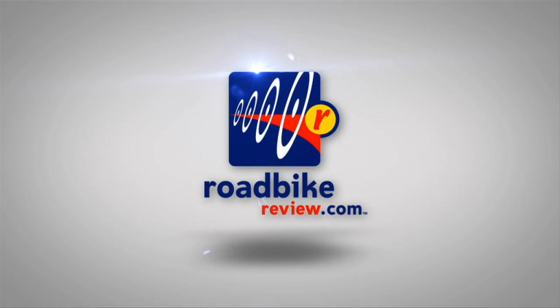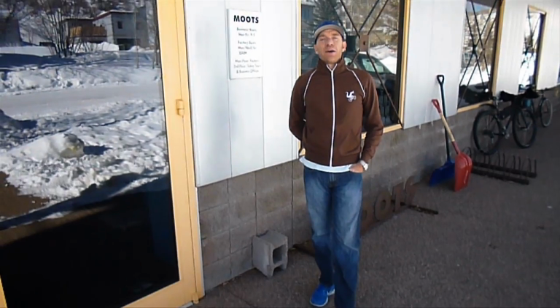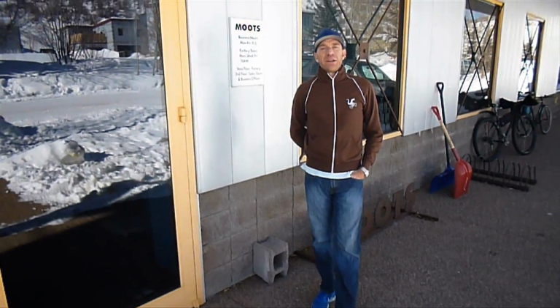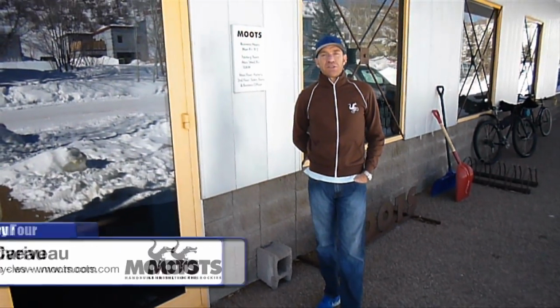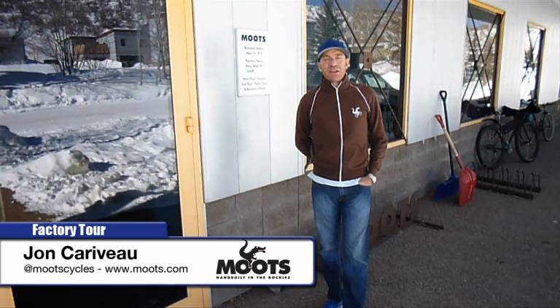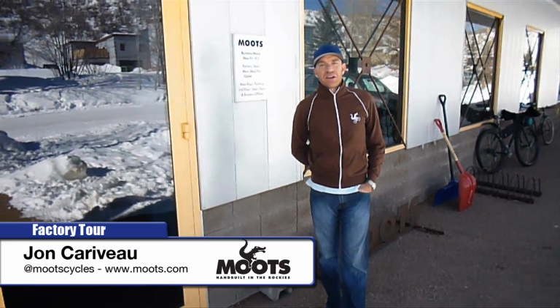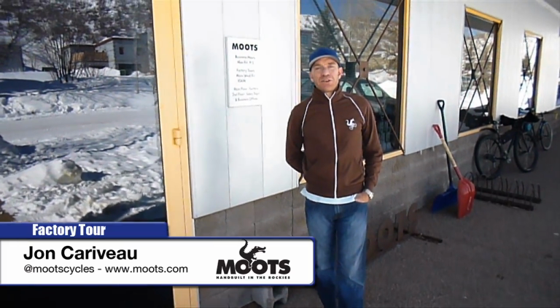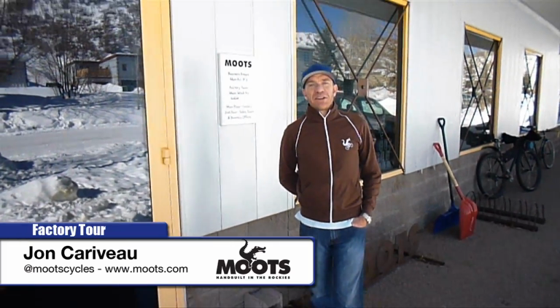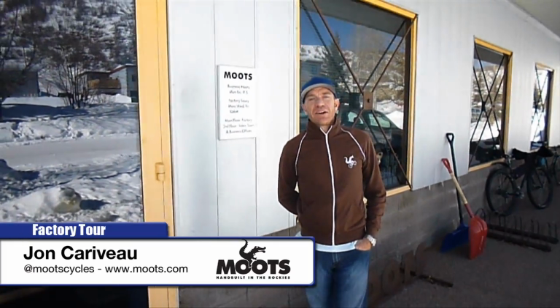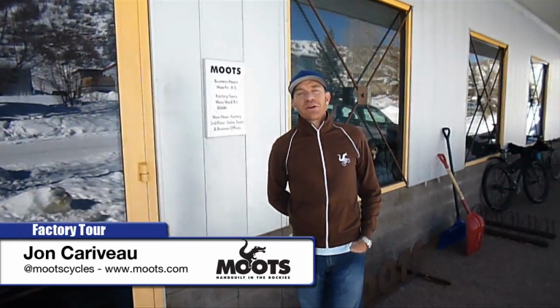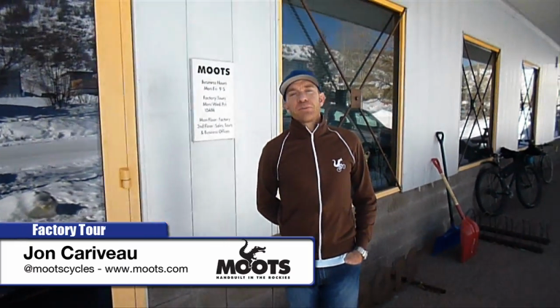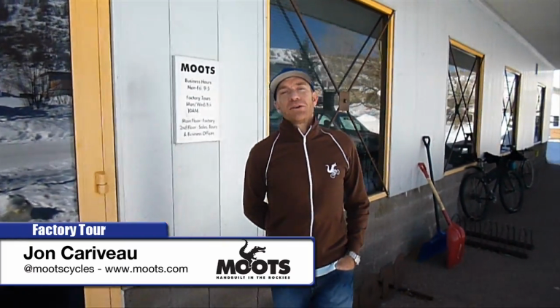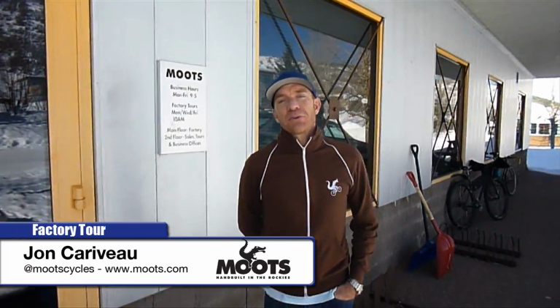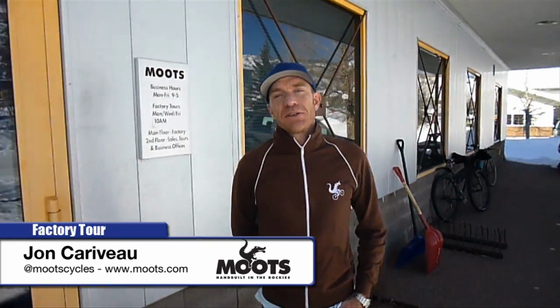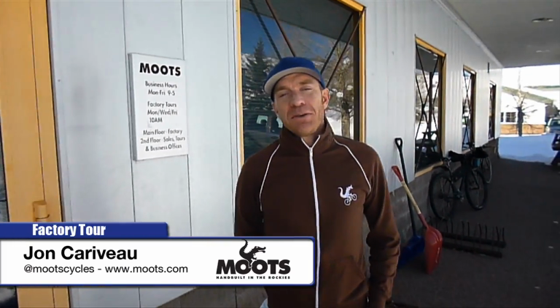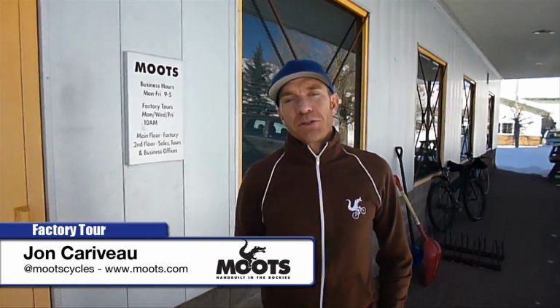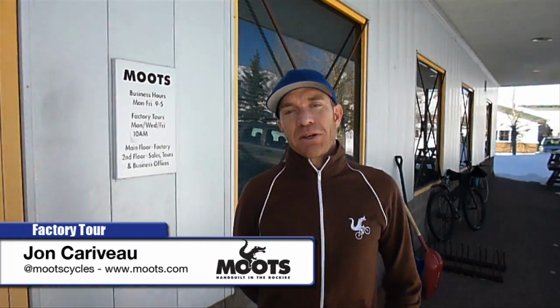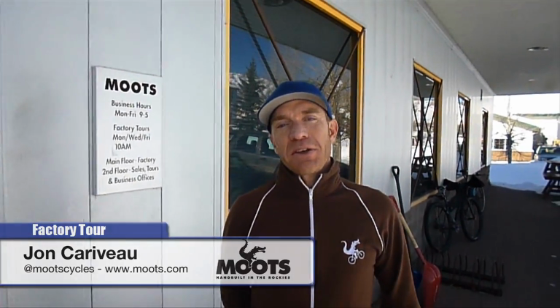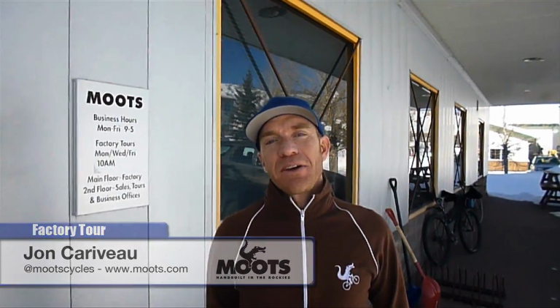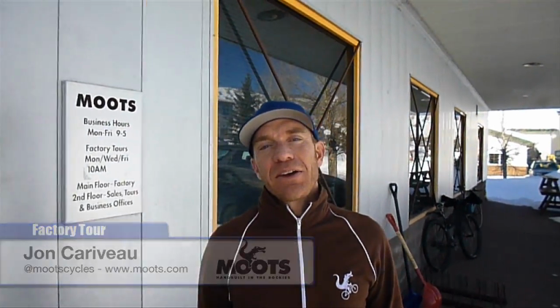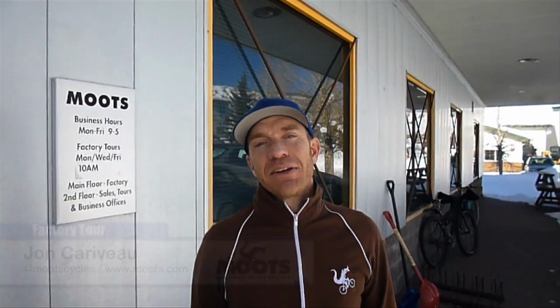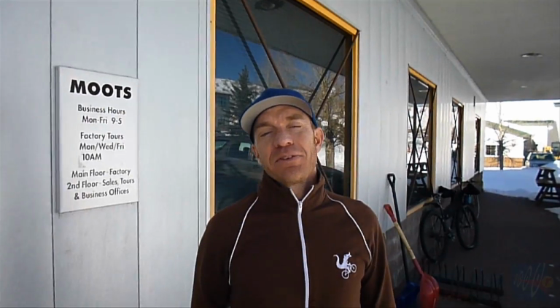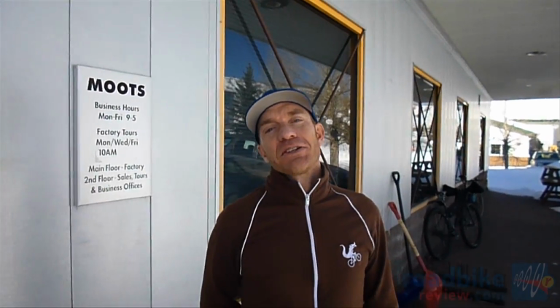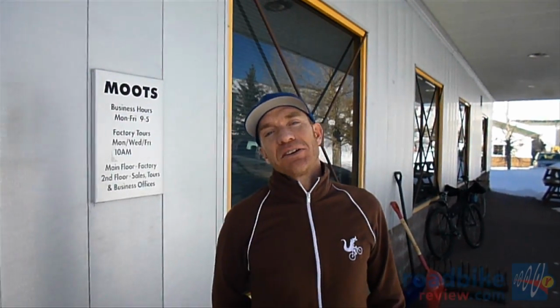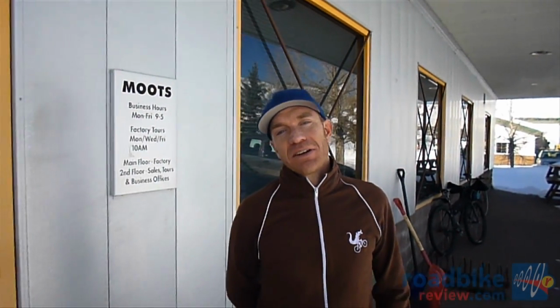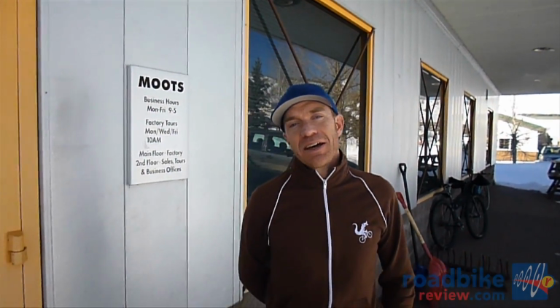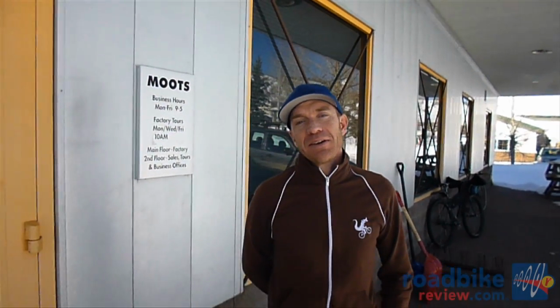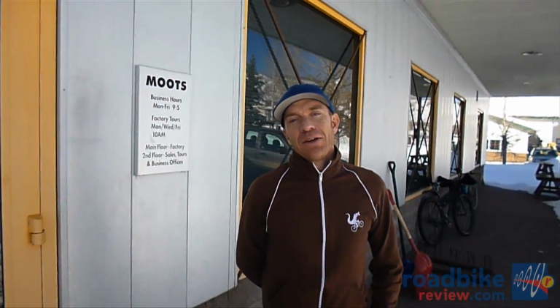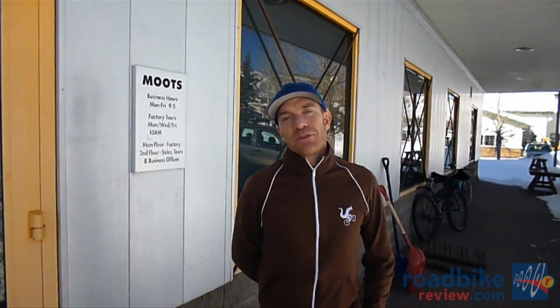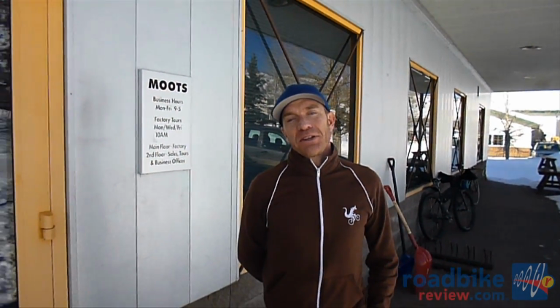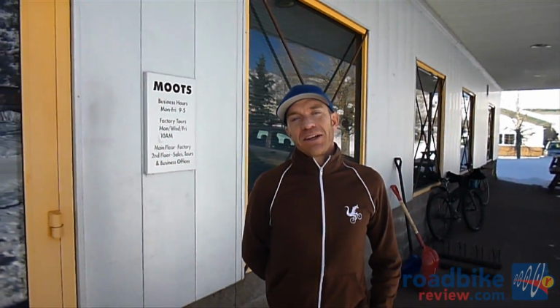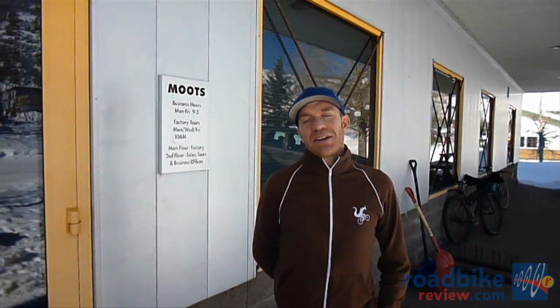Hi, my name is John Caribou and welcome to Moots. We're here in Steamboat Springs, Colorado. I'm going to invite you into our facility here.